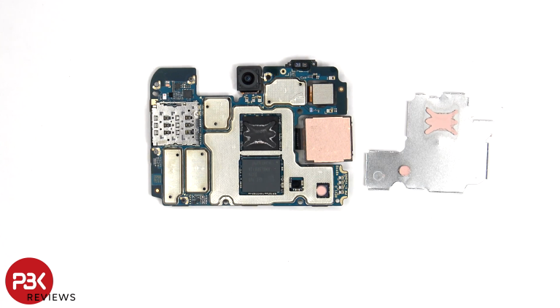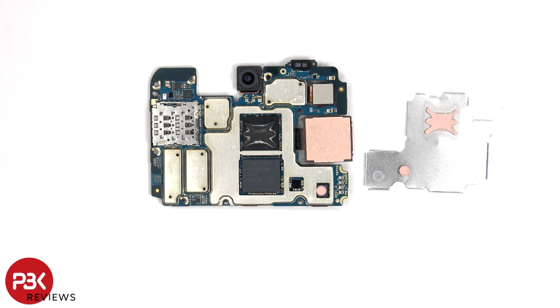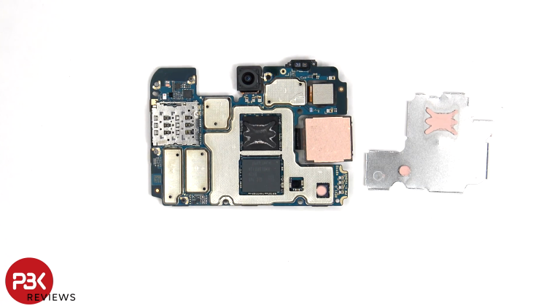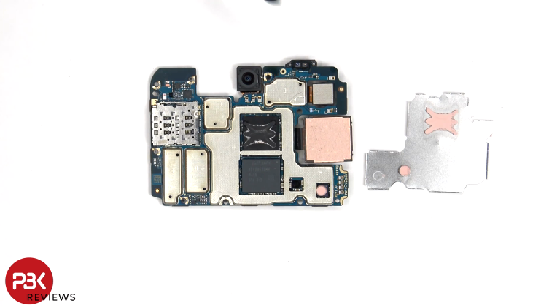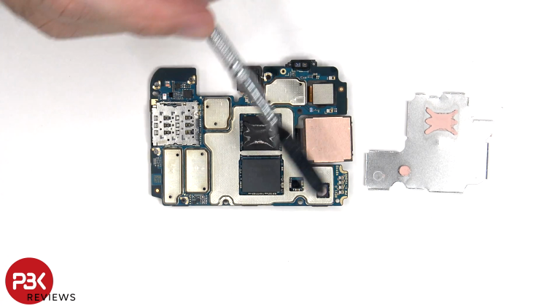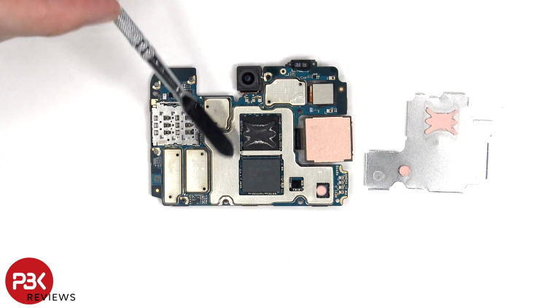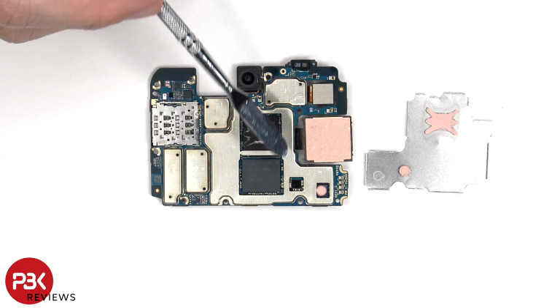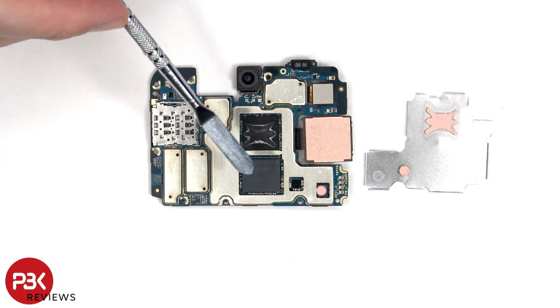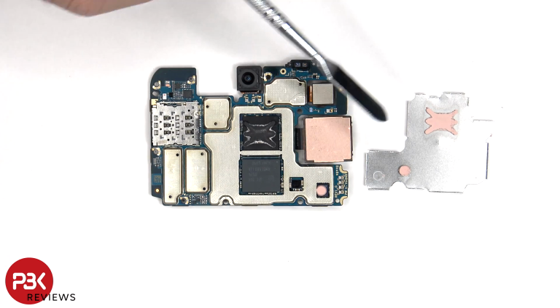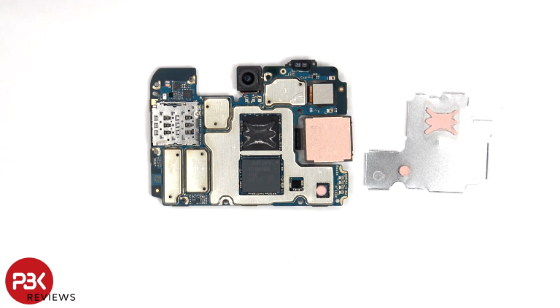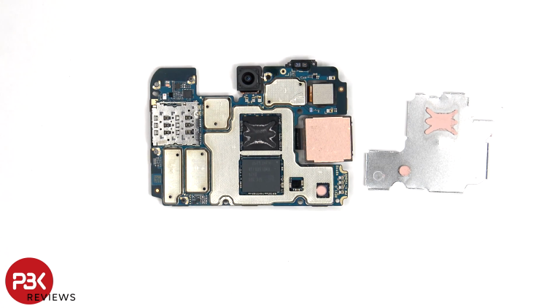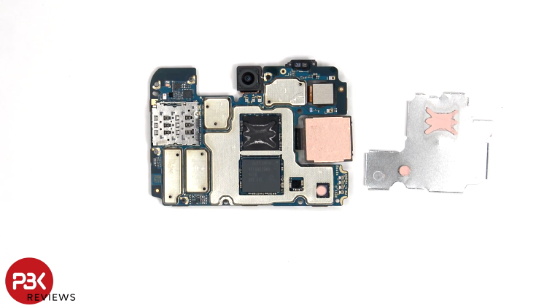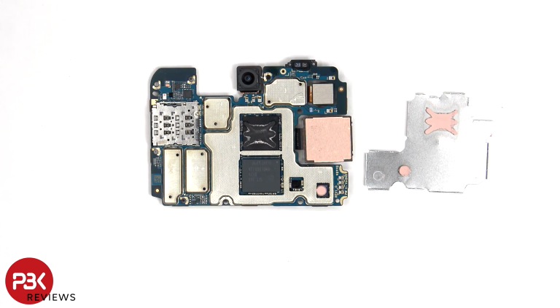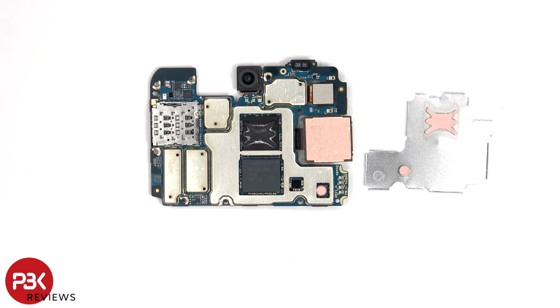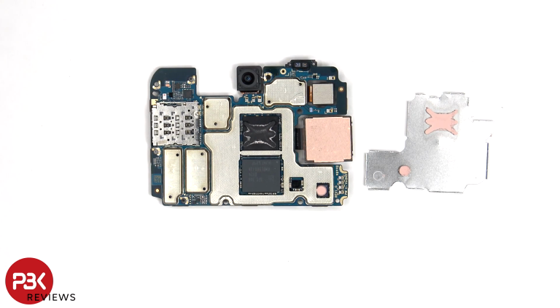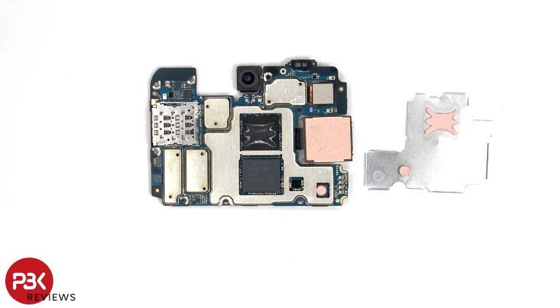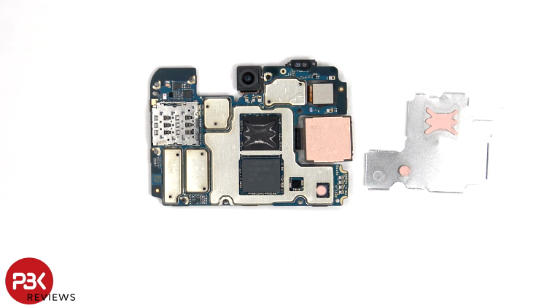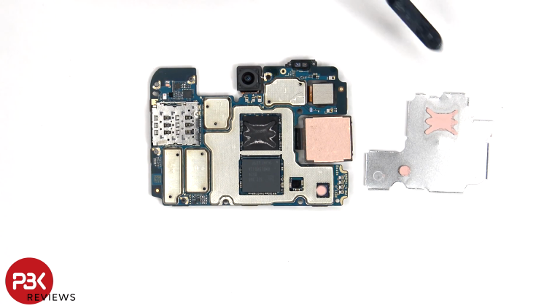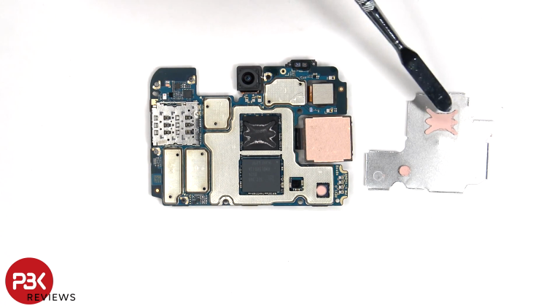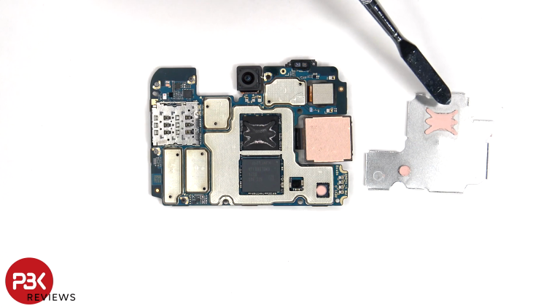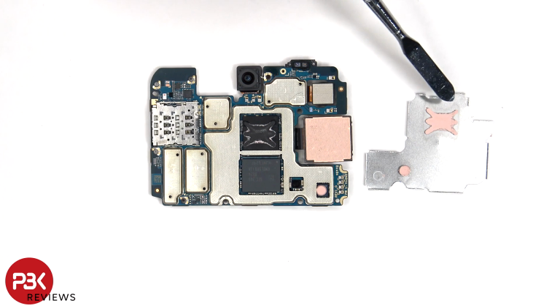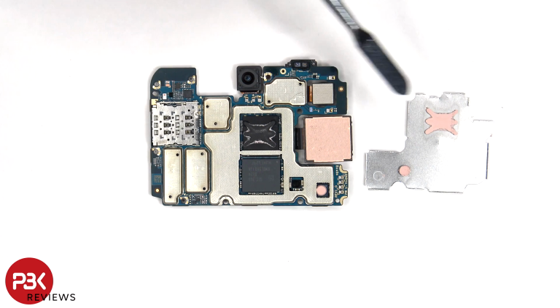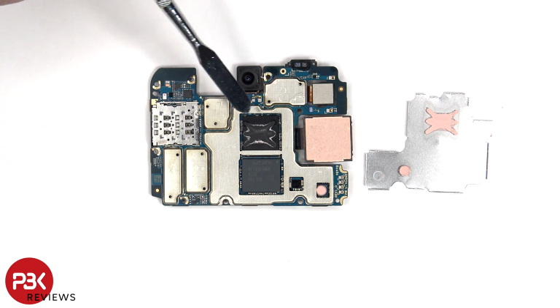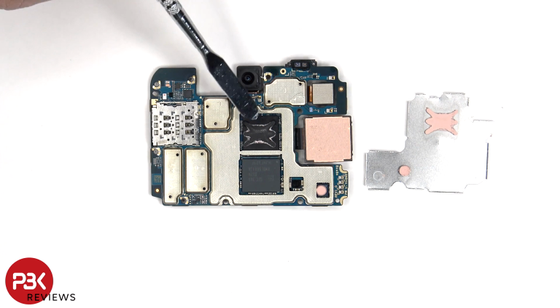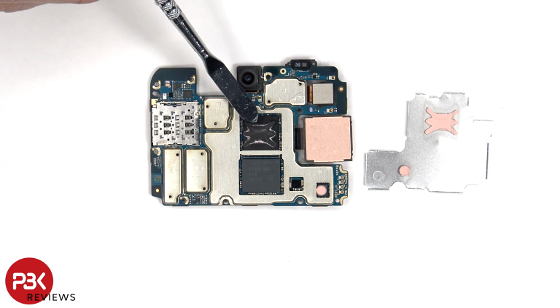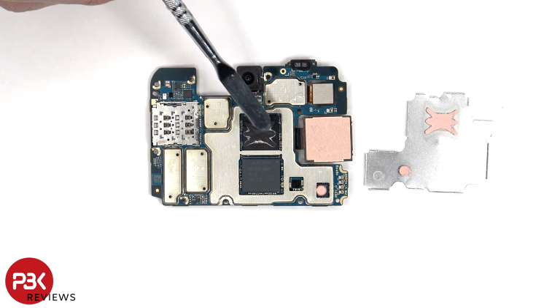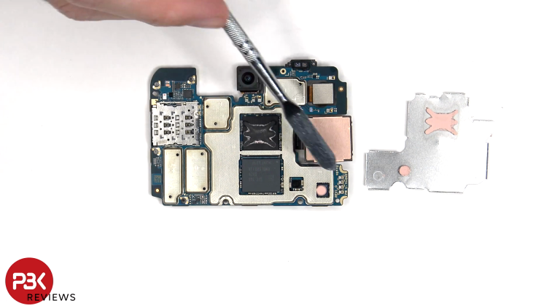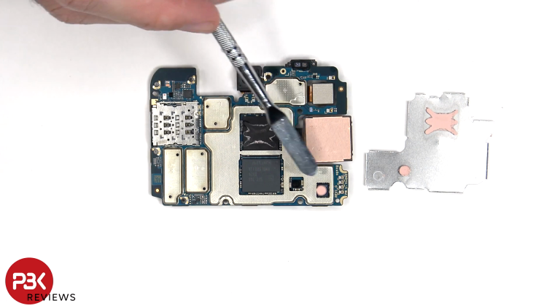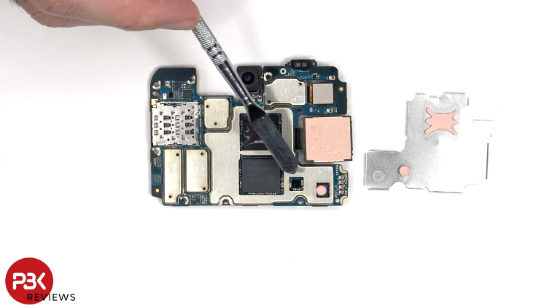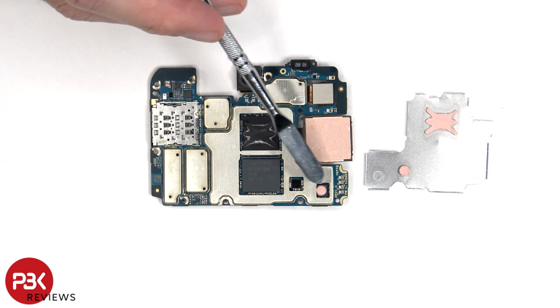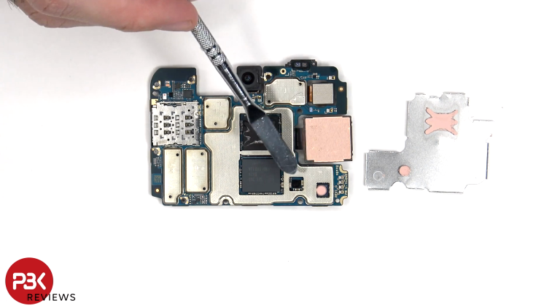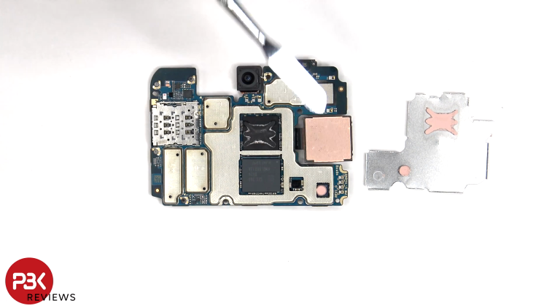Once the removable shield cover has been removed, we can see thermal paste which is on the processor as well as the two chips.